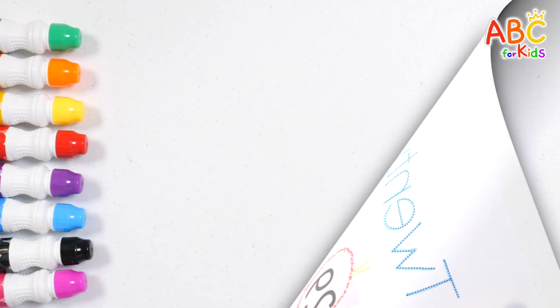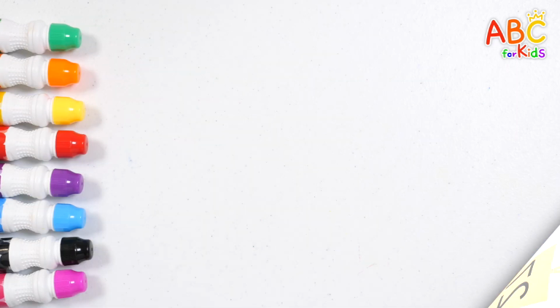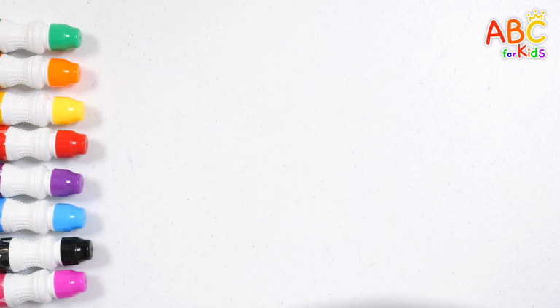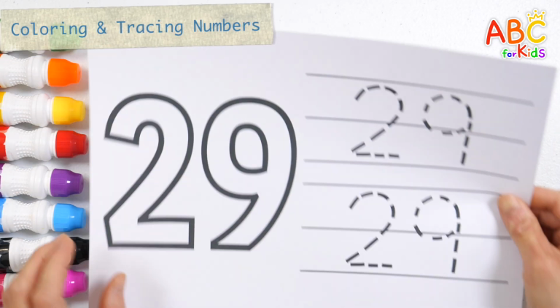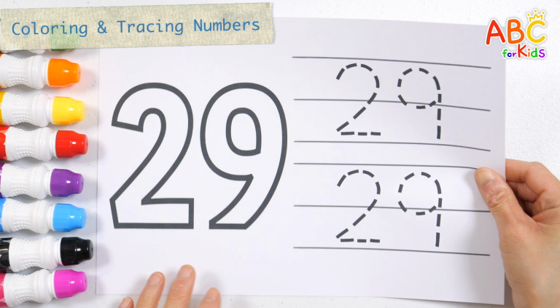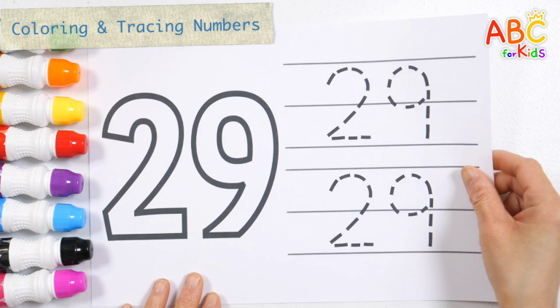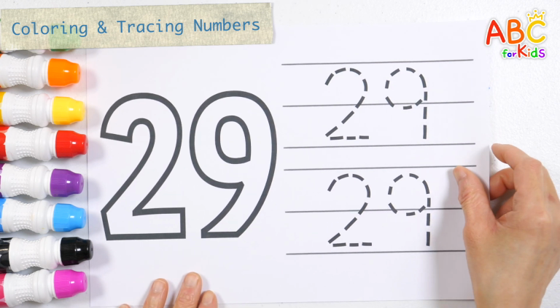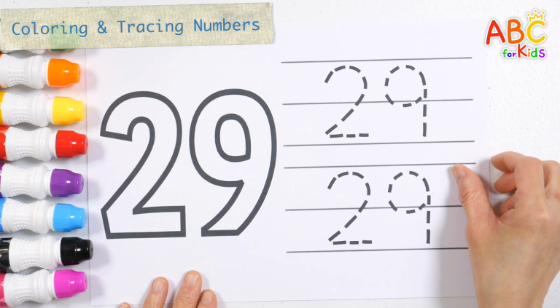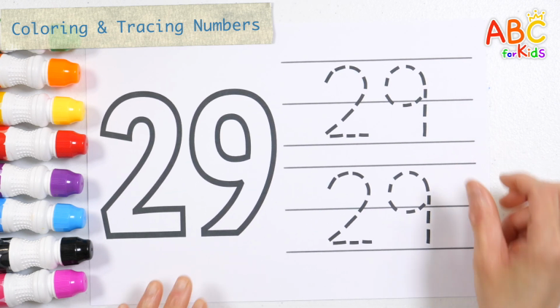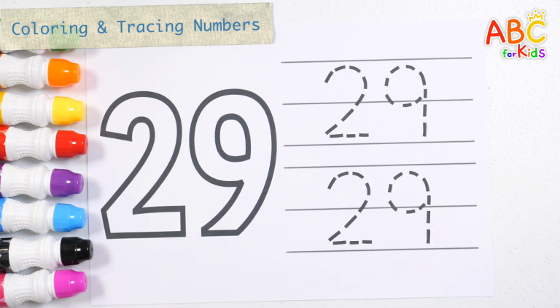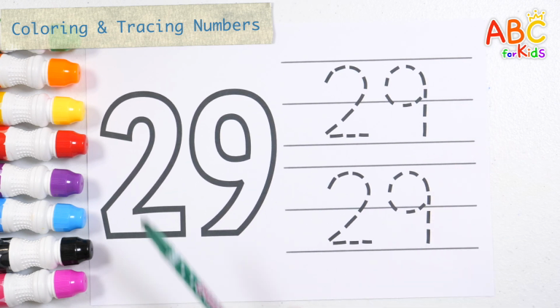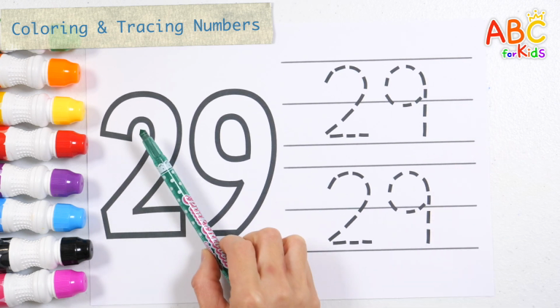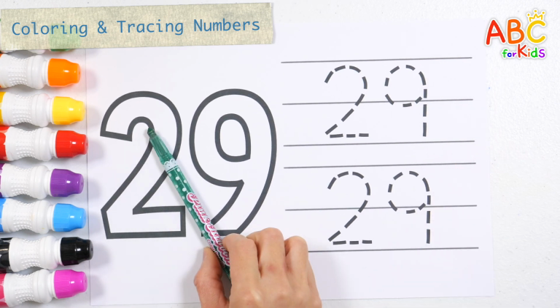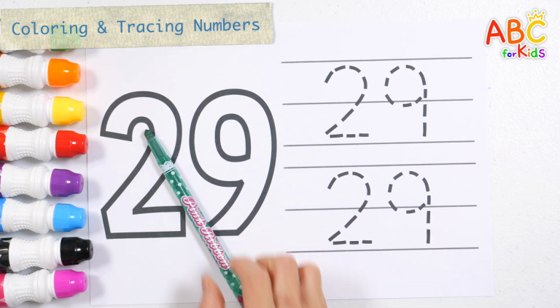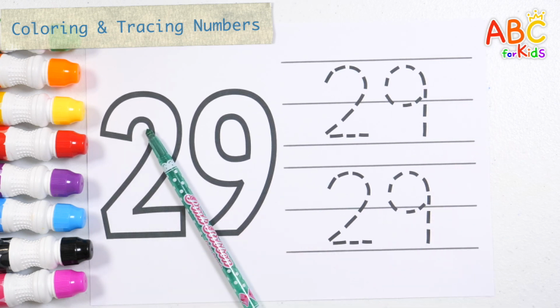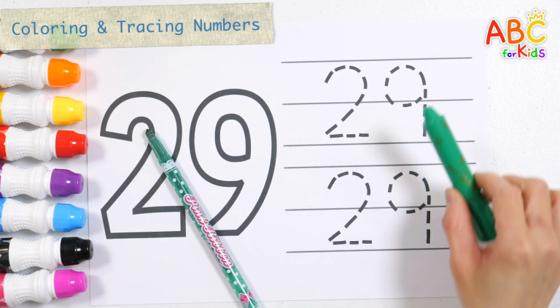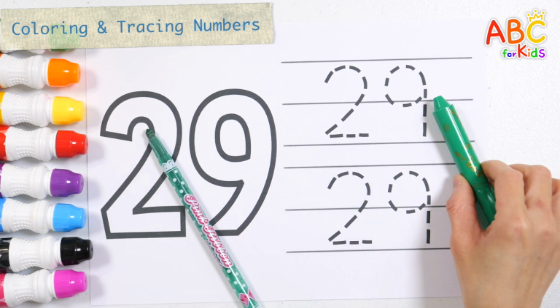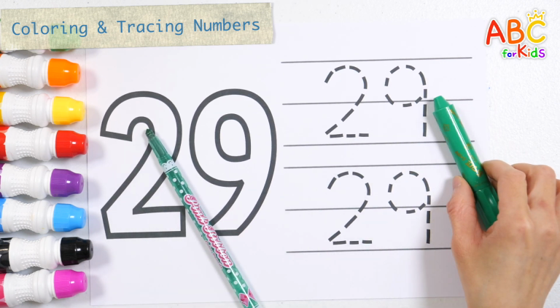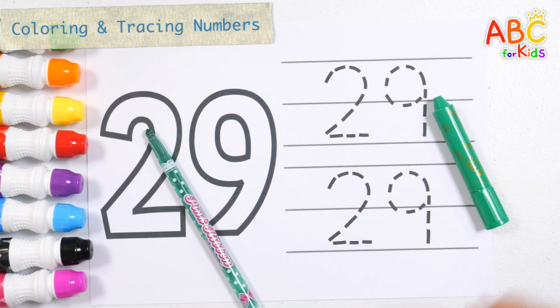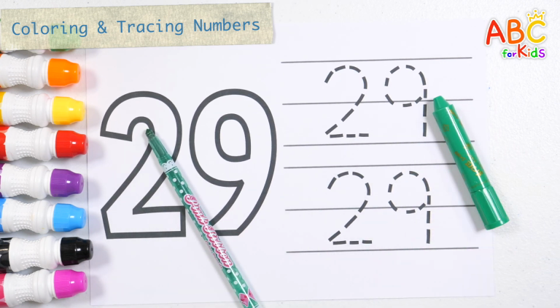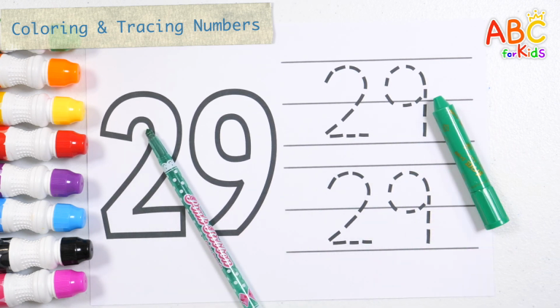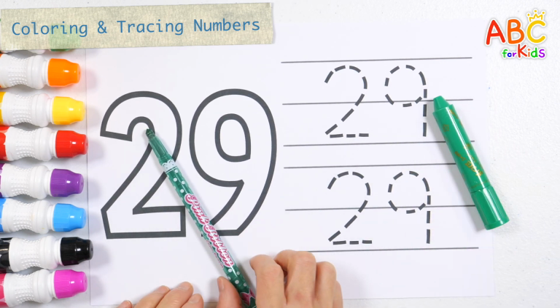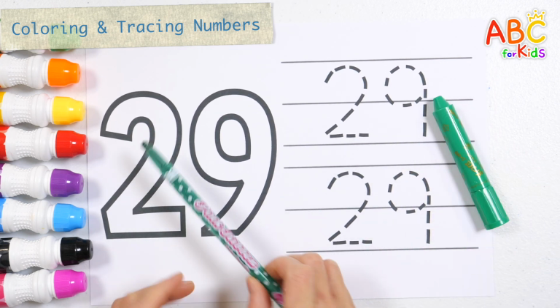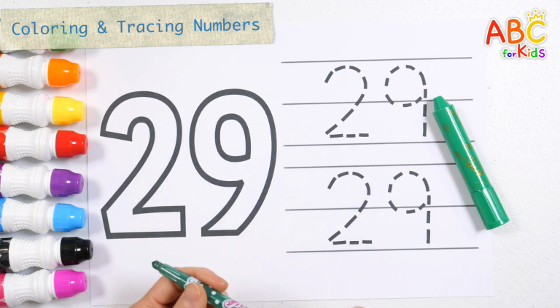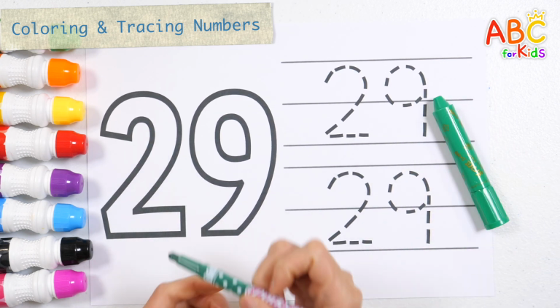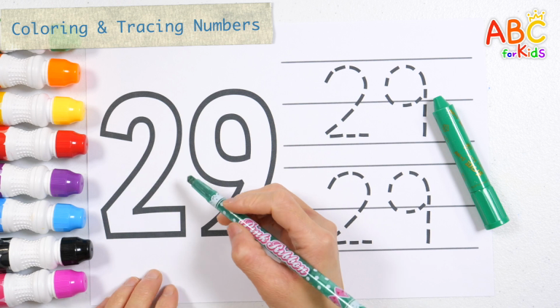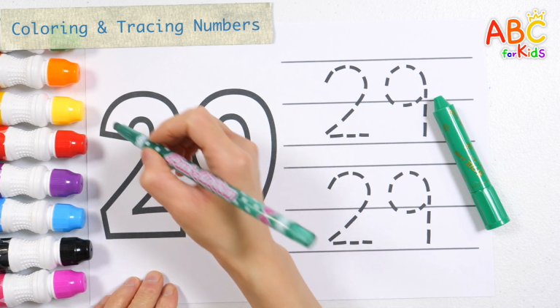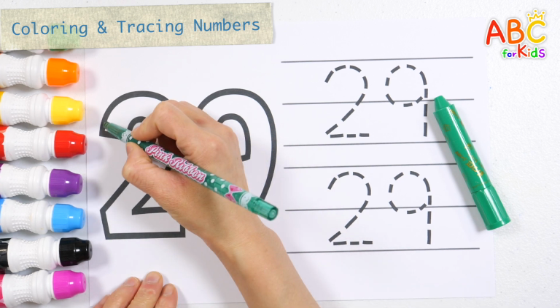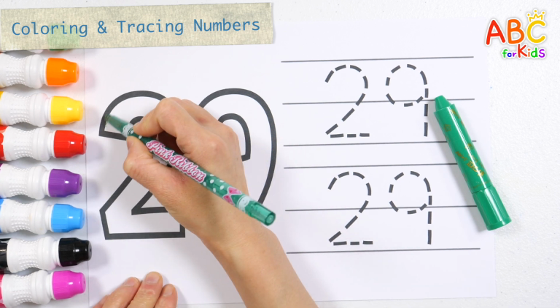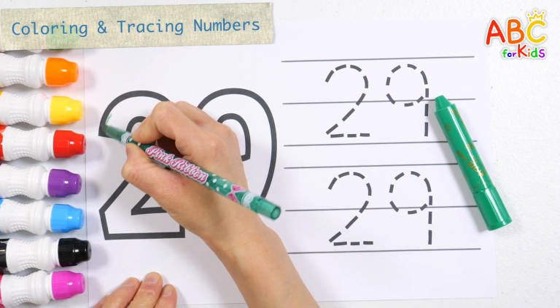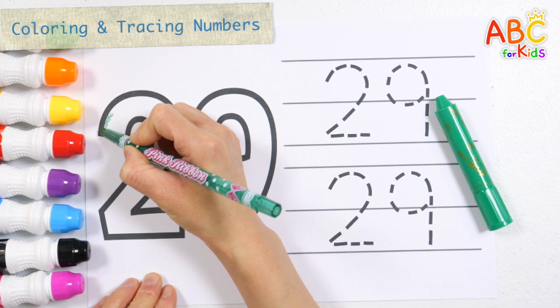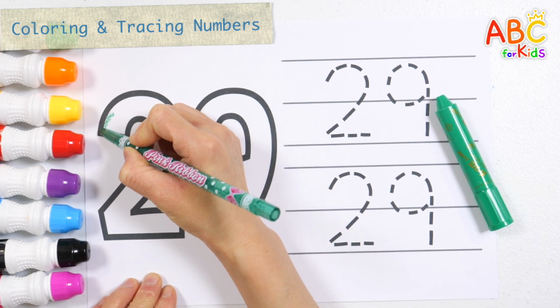Shall we color the numbers and write them along the dotted lines? Let's color the number 29 in green.